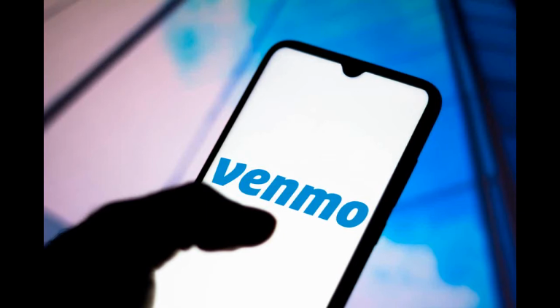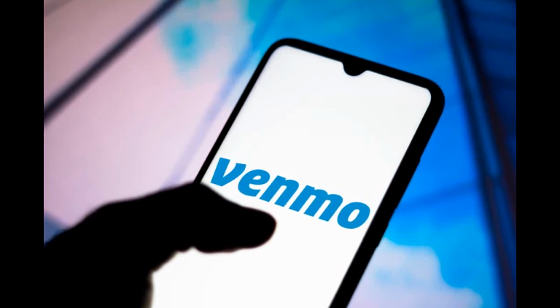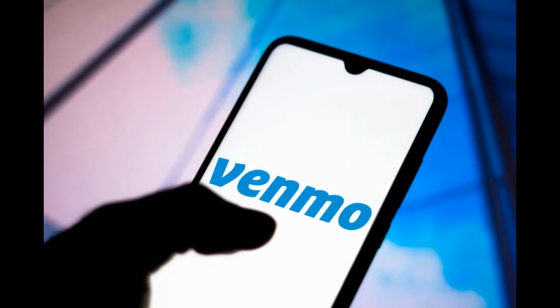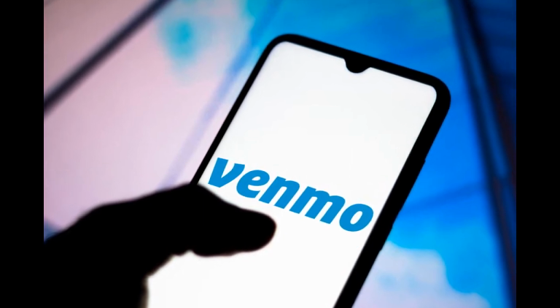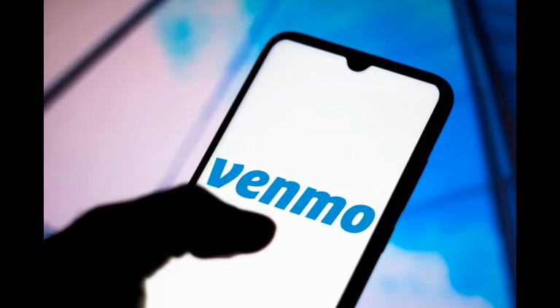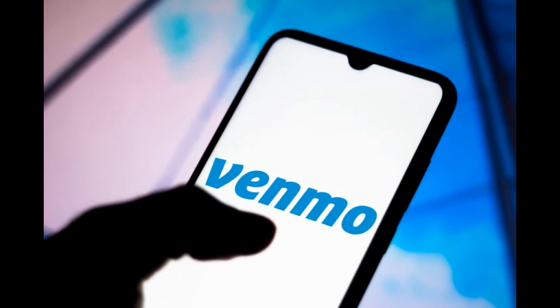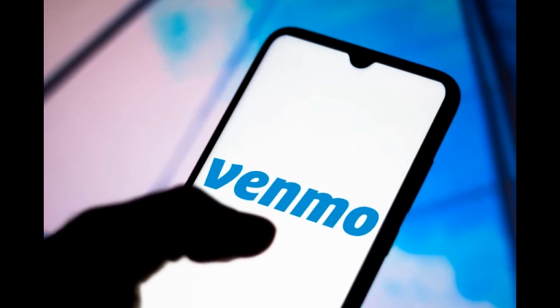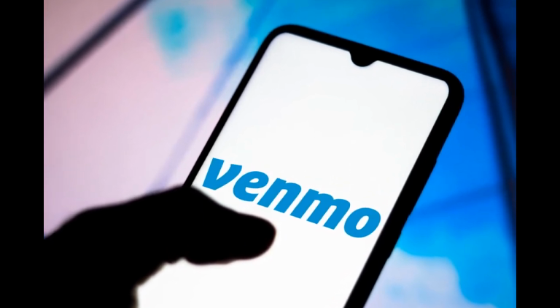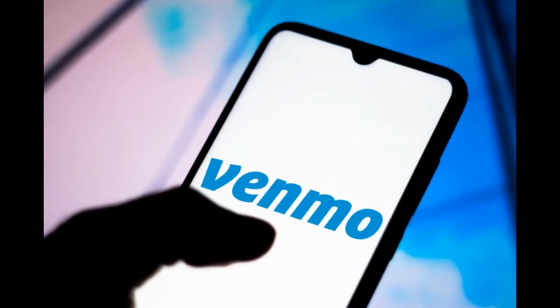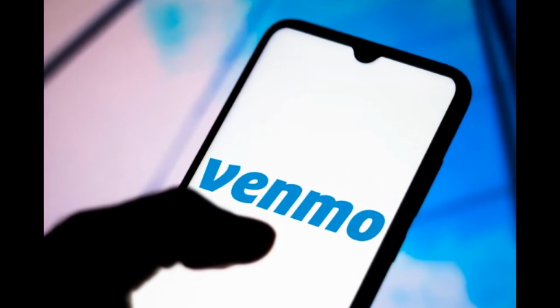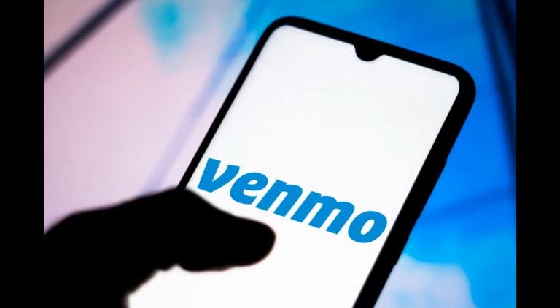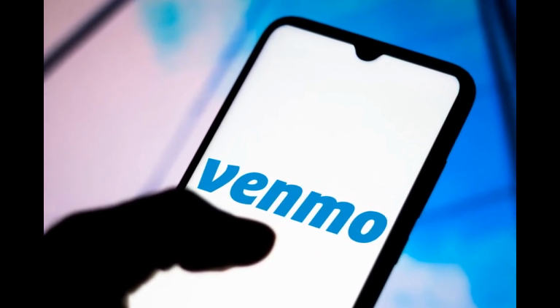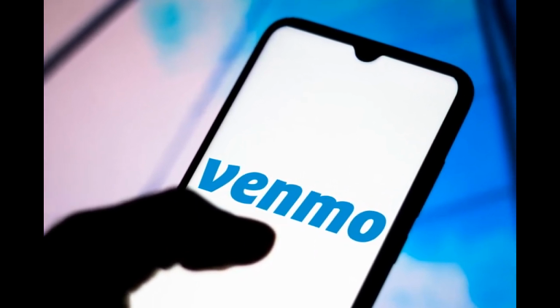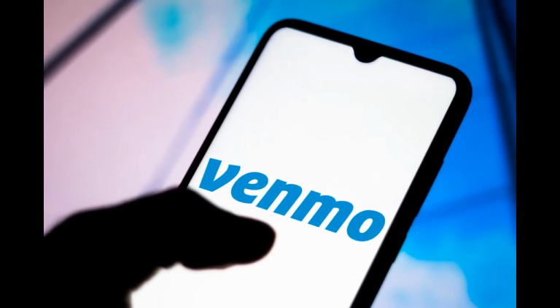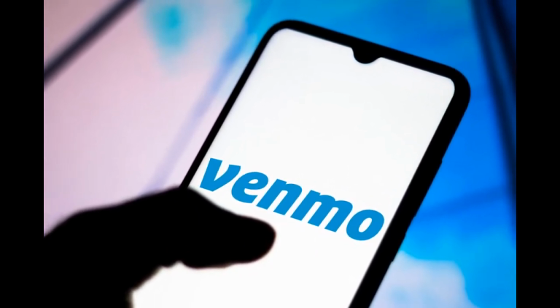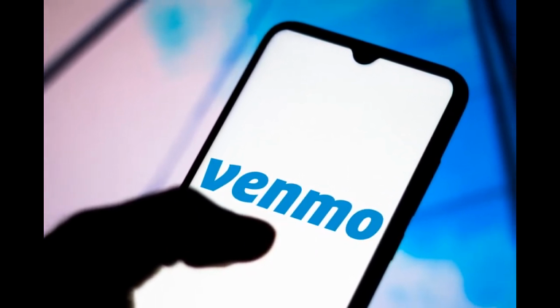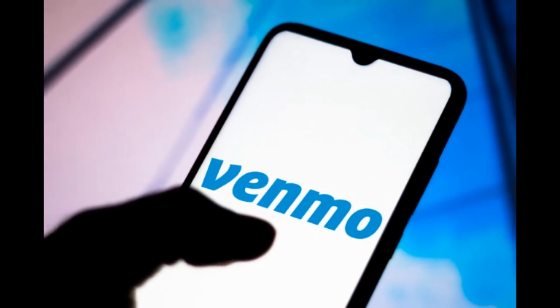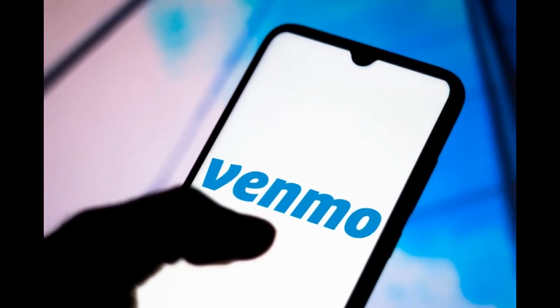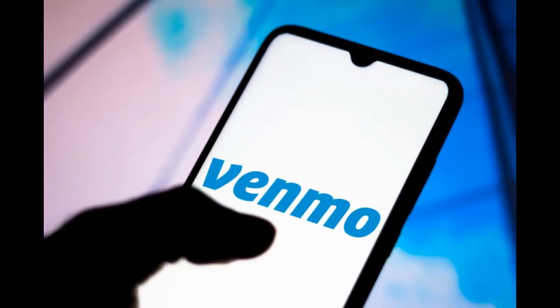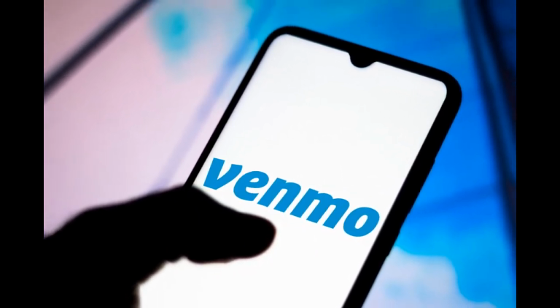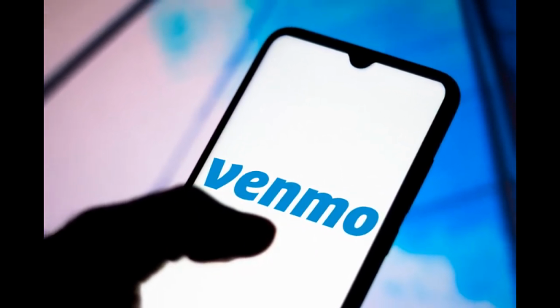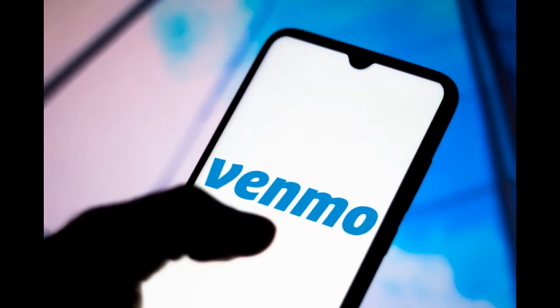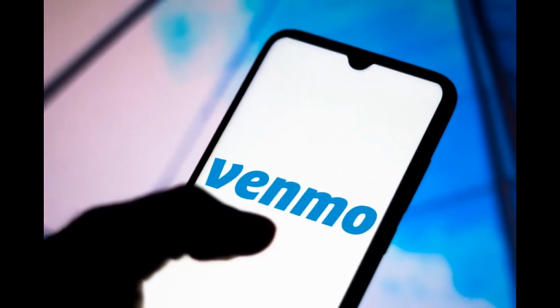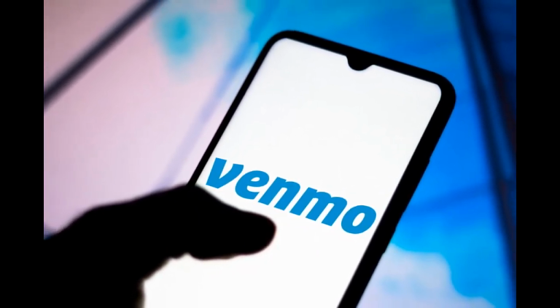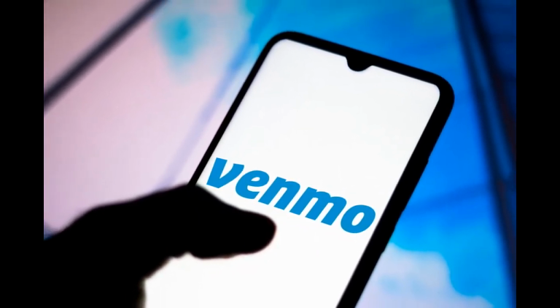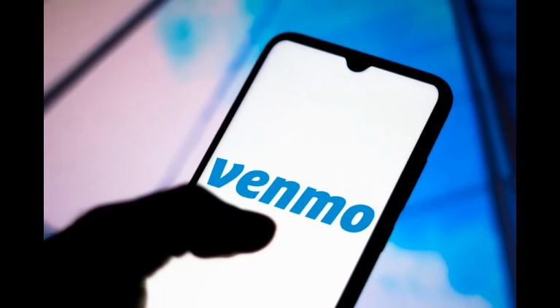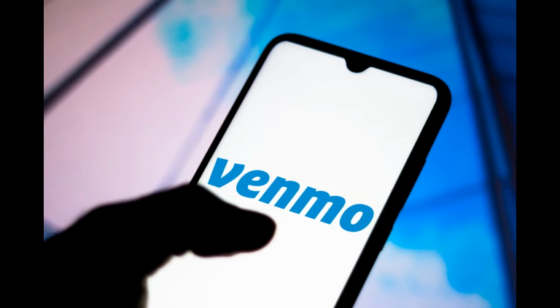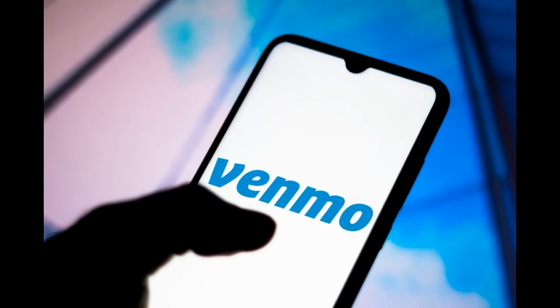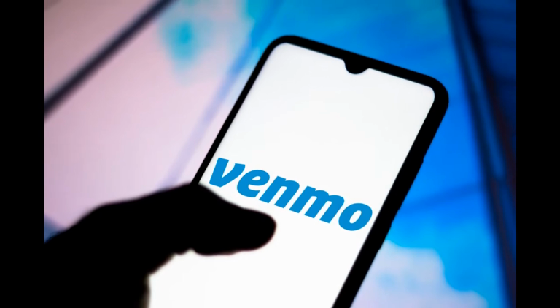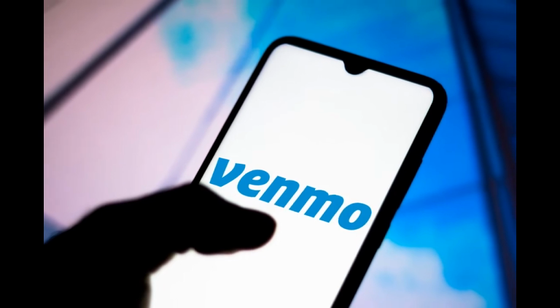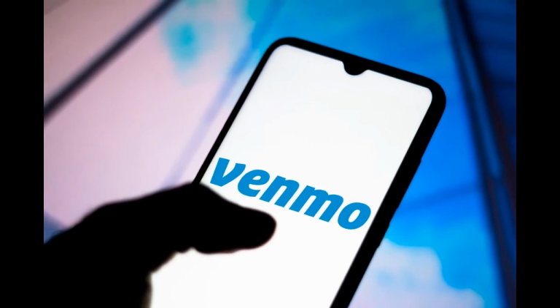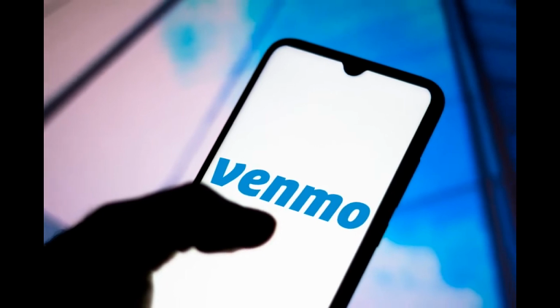Hi guys and welcome to my channel. In this video we're gonna talk about how to transfer money to a debit card on Venmo.